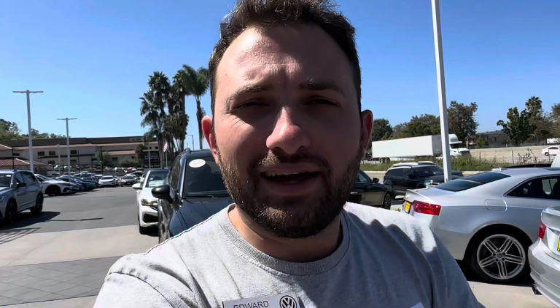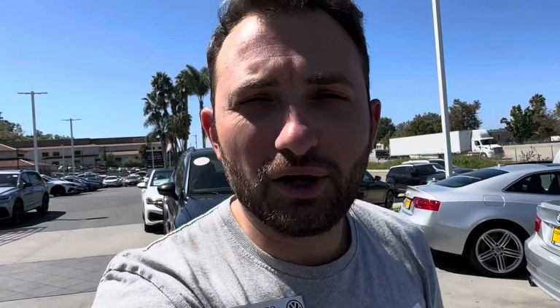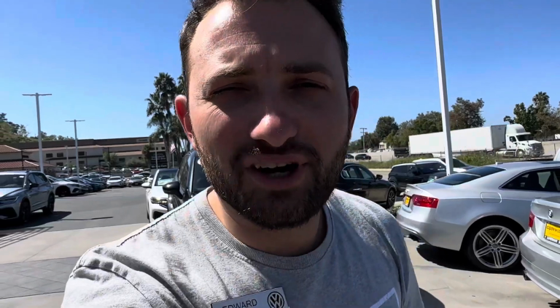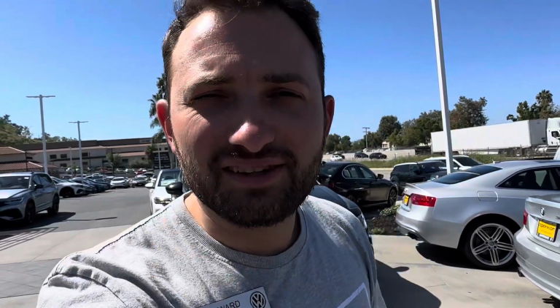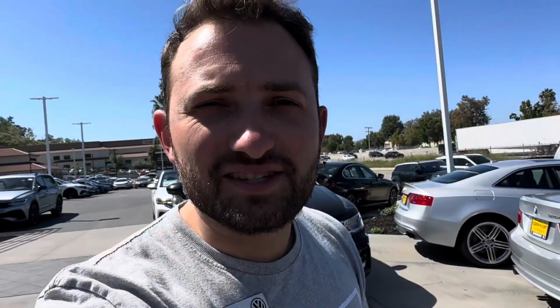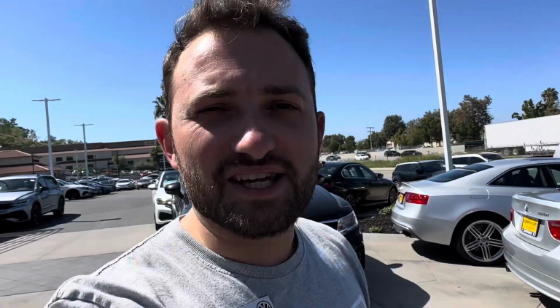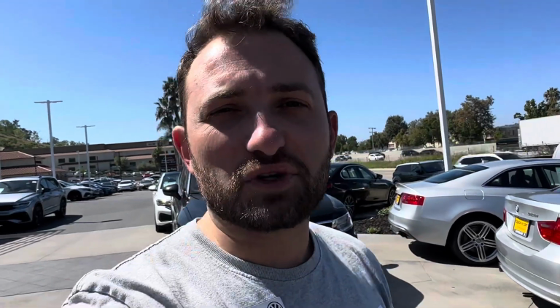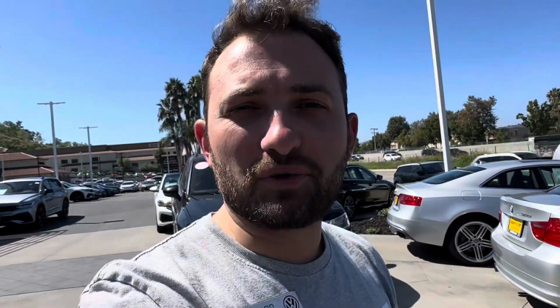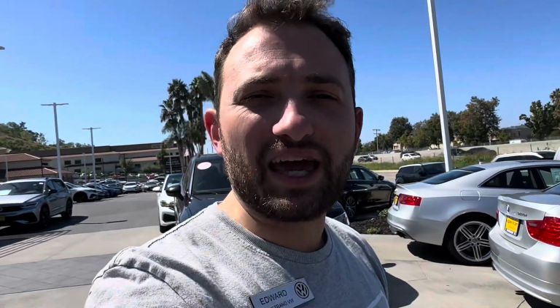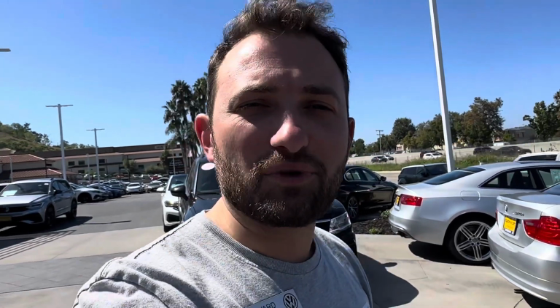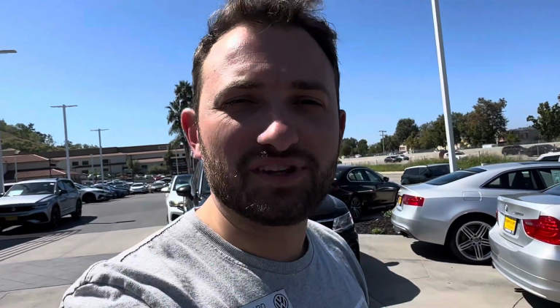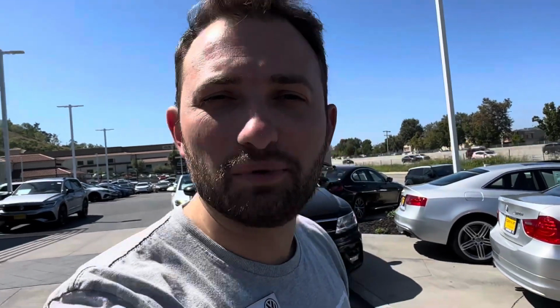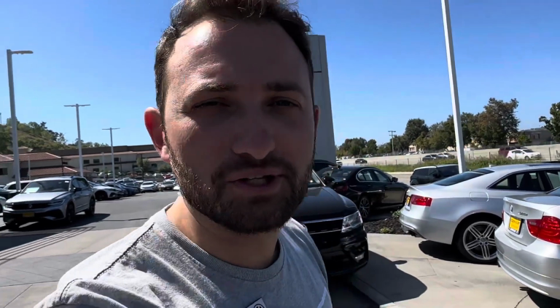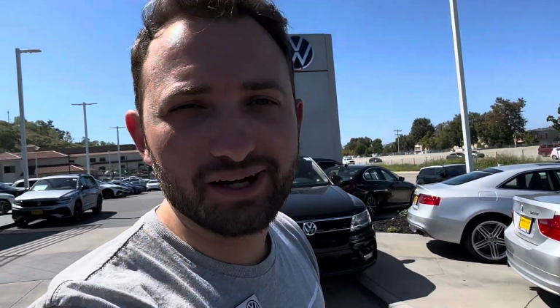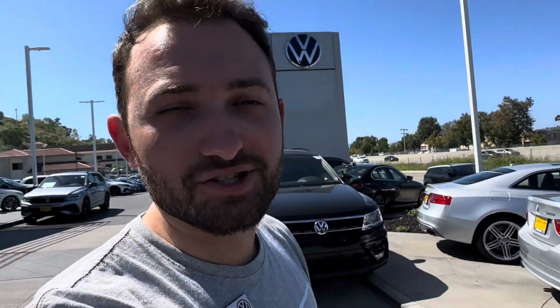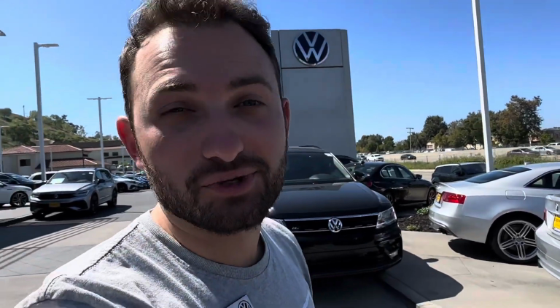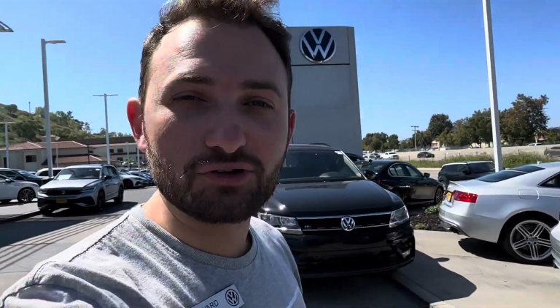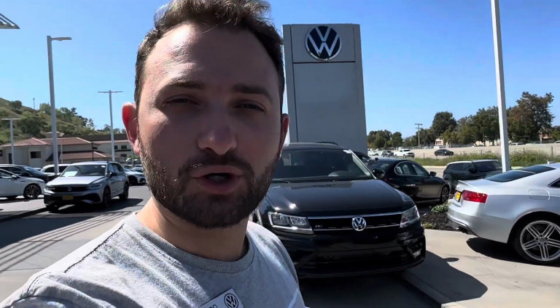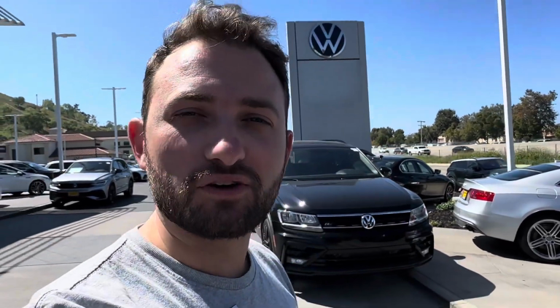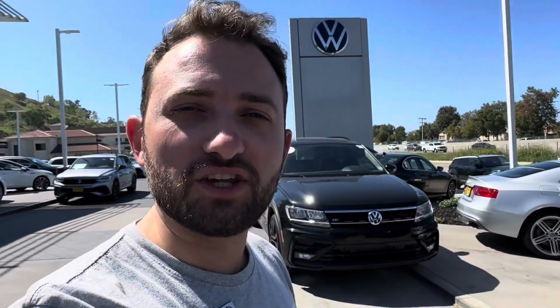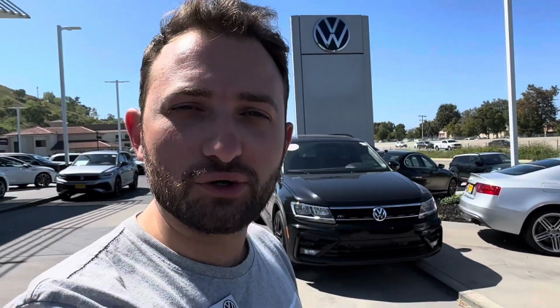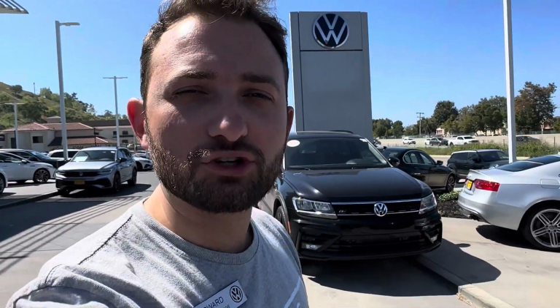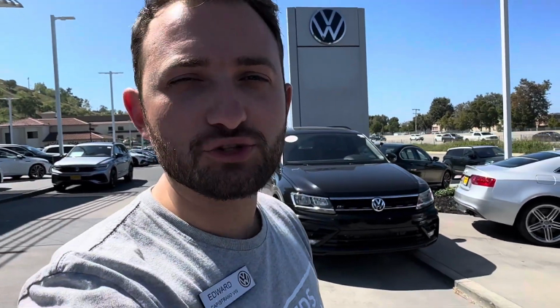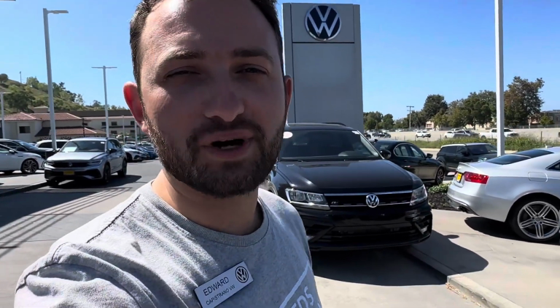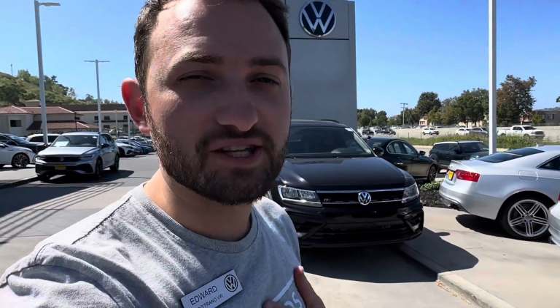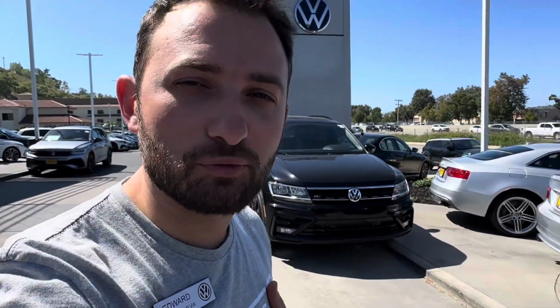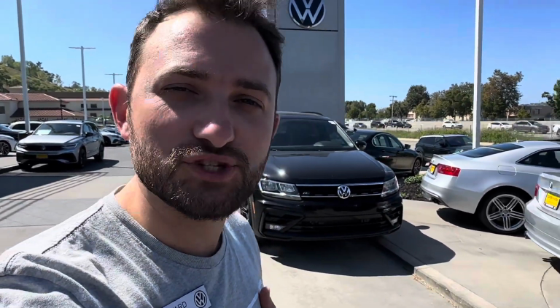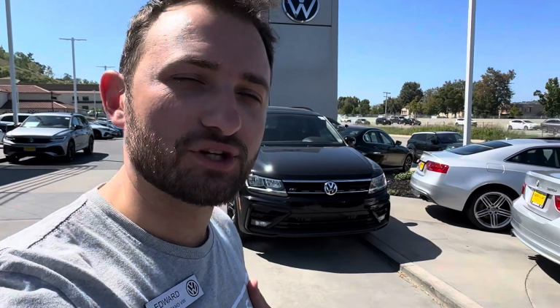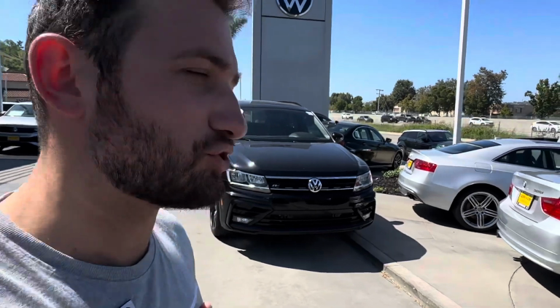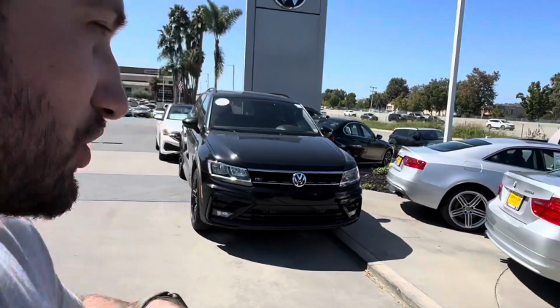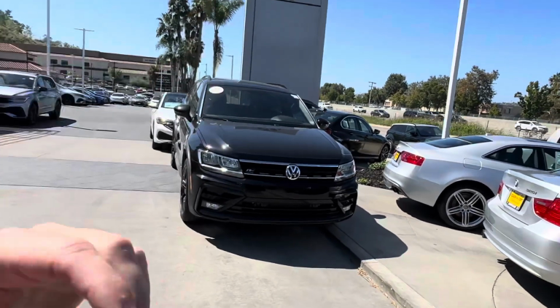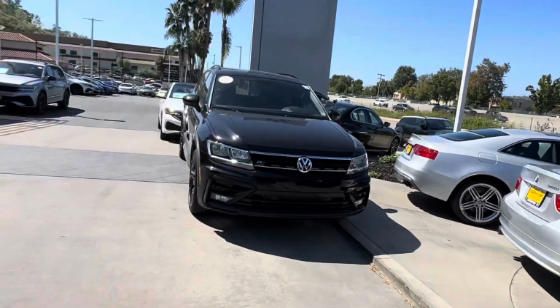Hello Todd, this is Edward from Campo VW. I just wanted to do a quick video to introduce myself personally and share the car with you.